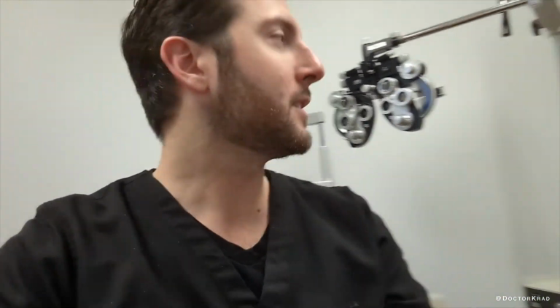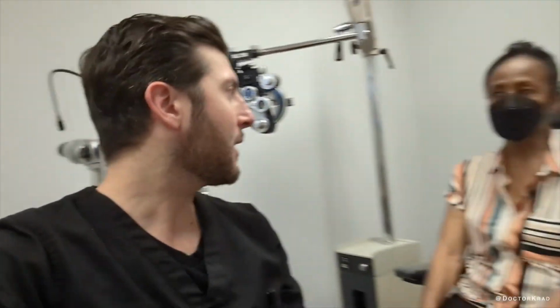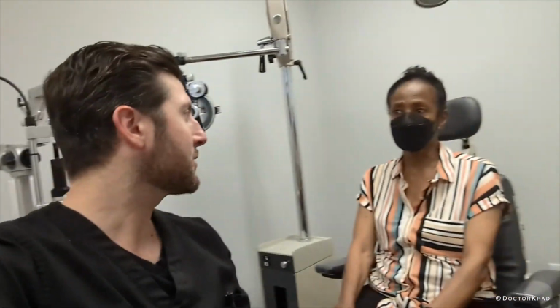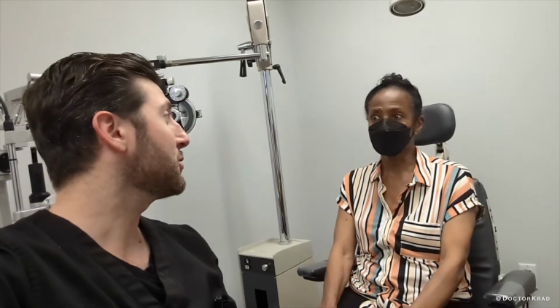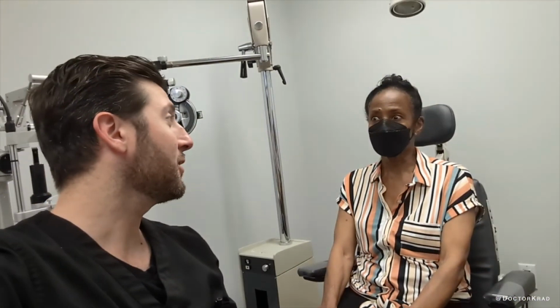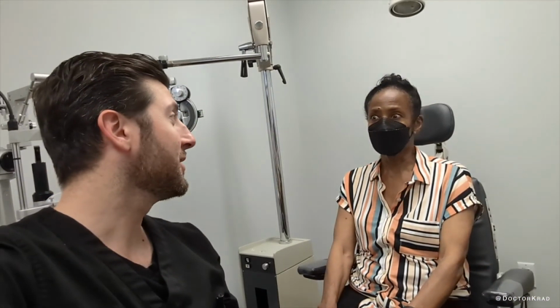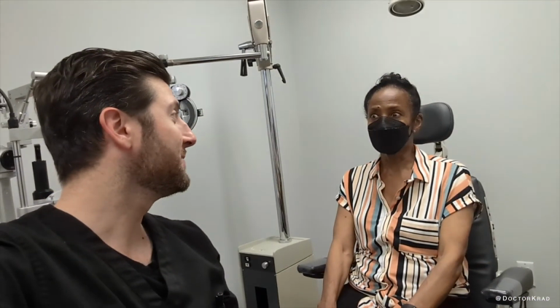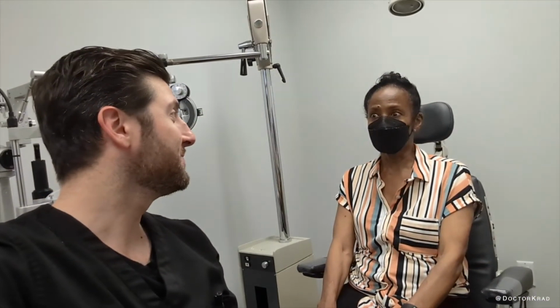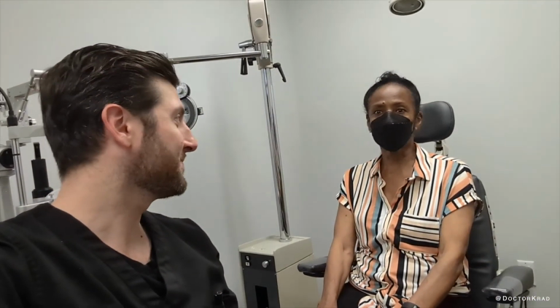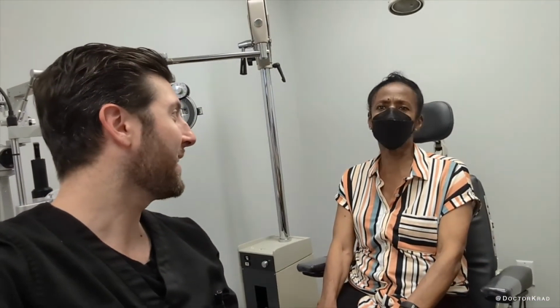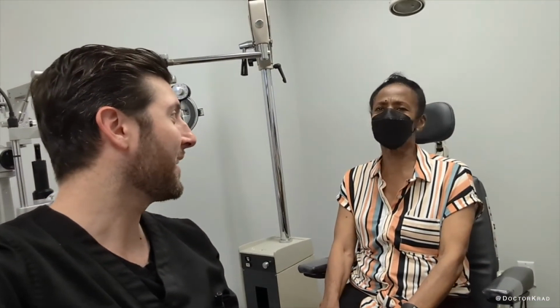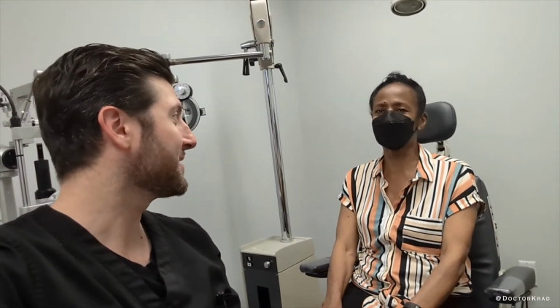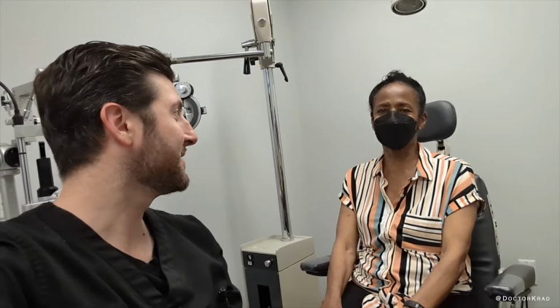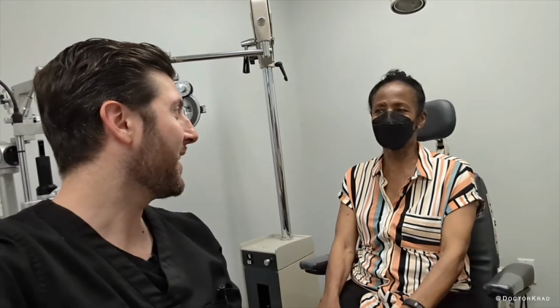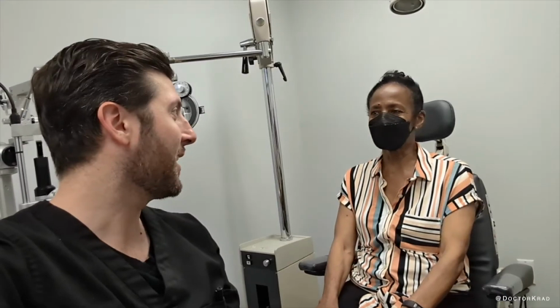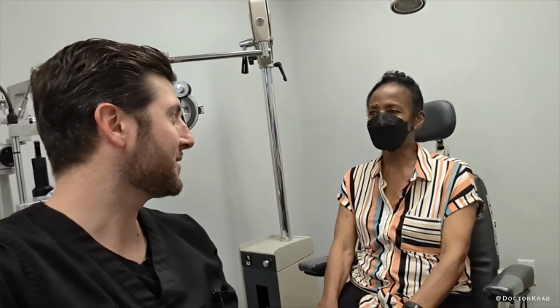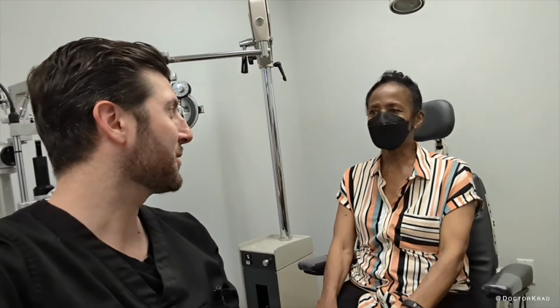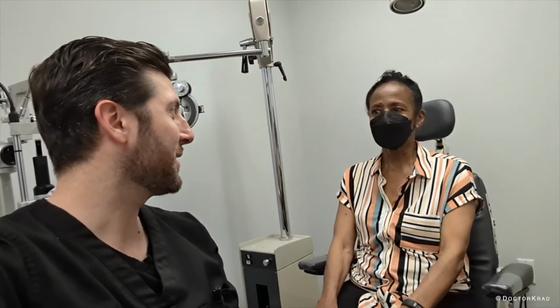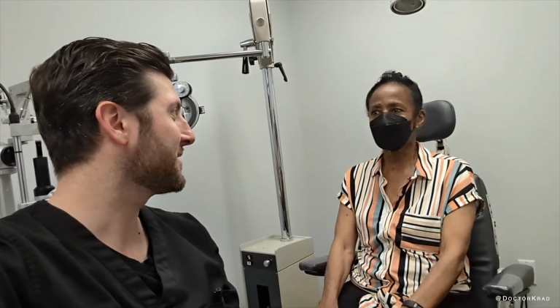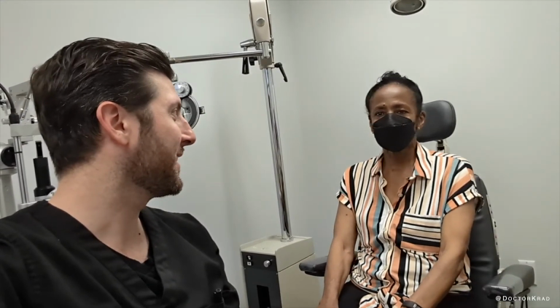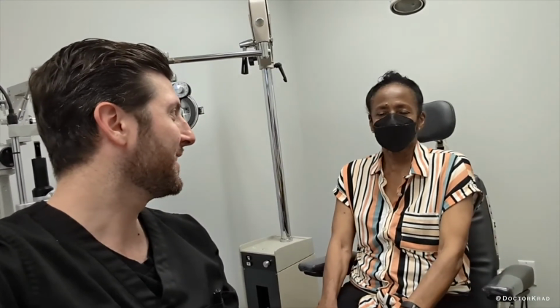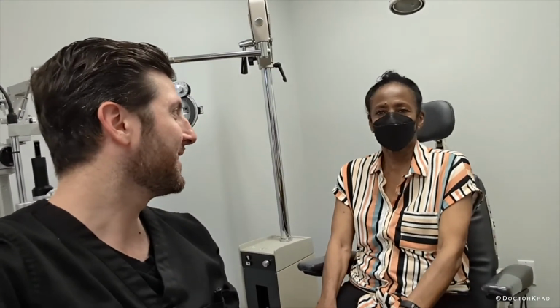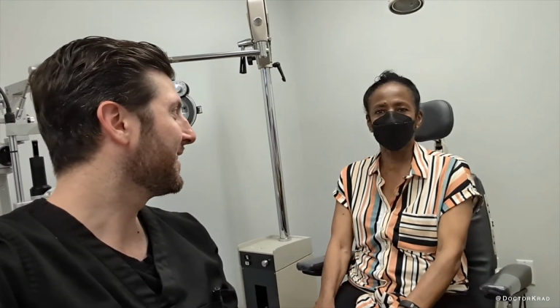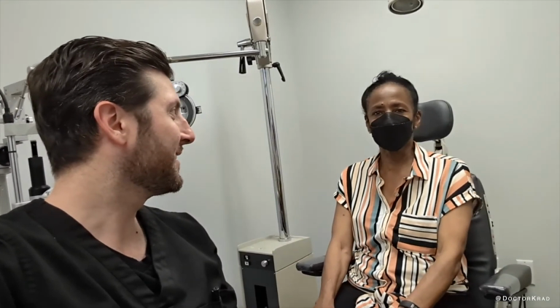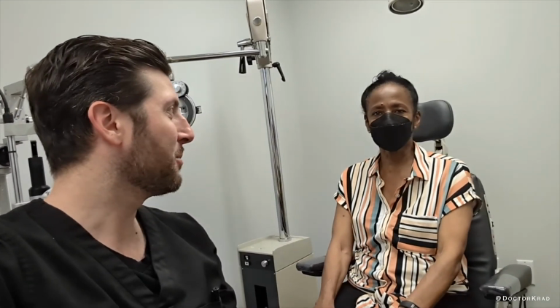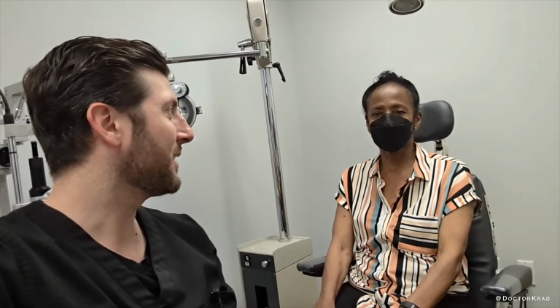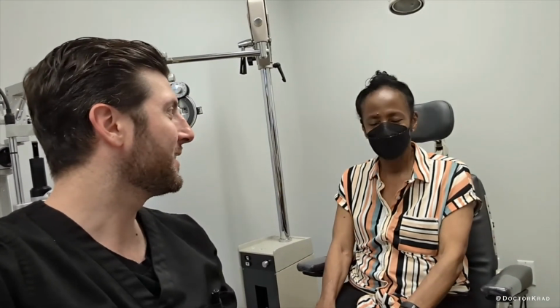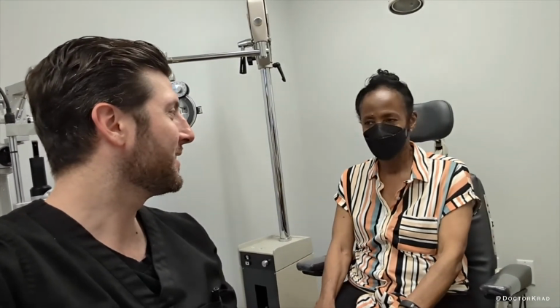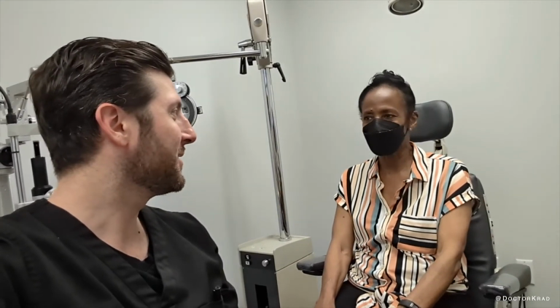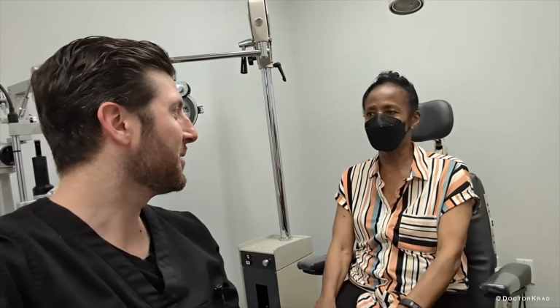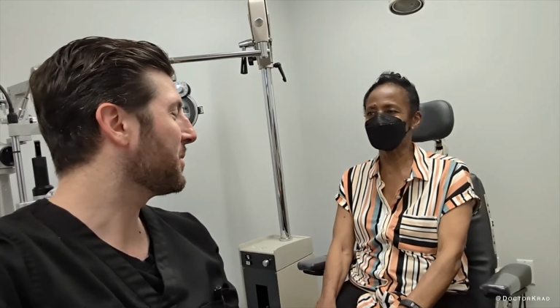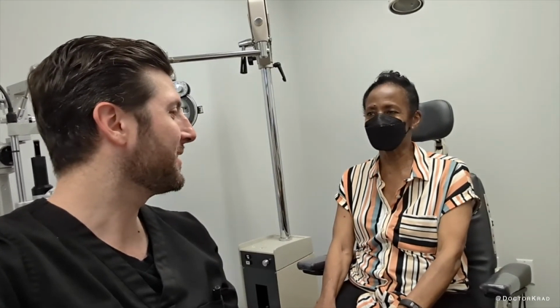Did cataract surgery hurt? Oh no, not at all. Honest. There was absolutely no pain.